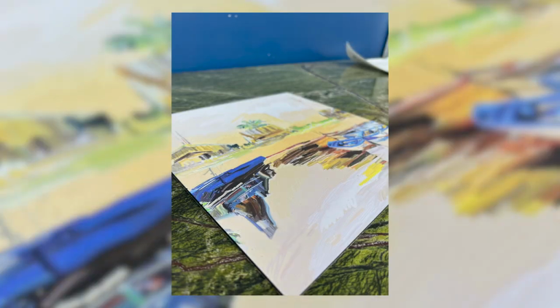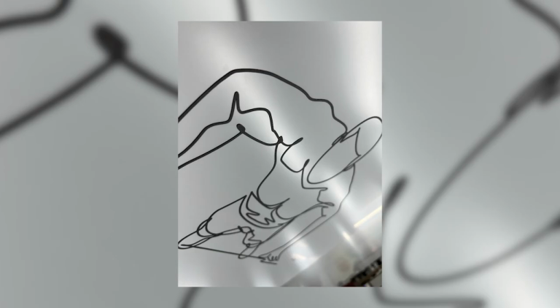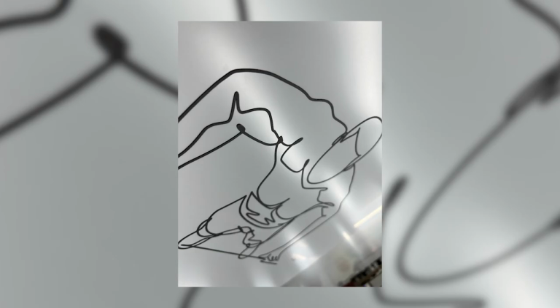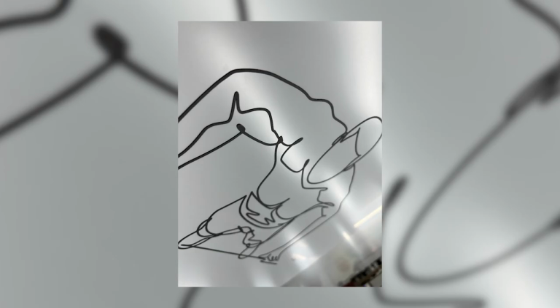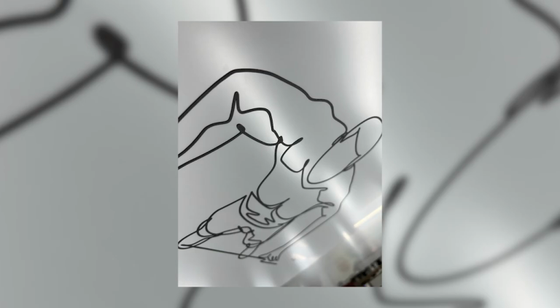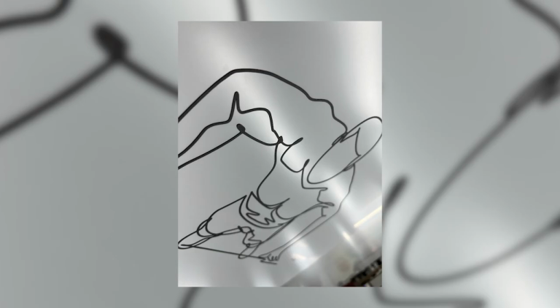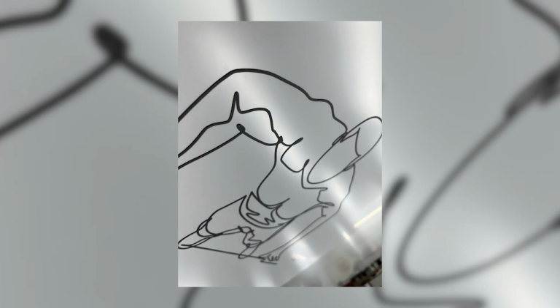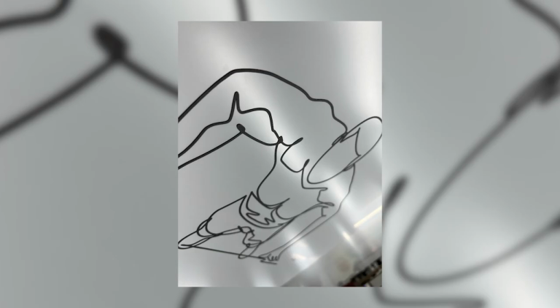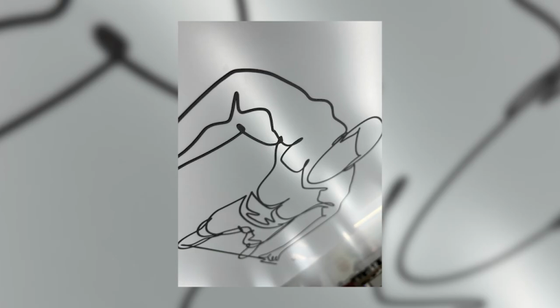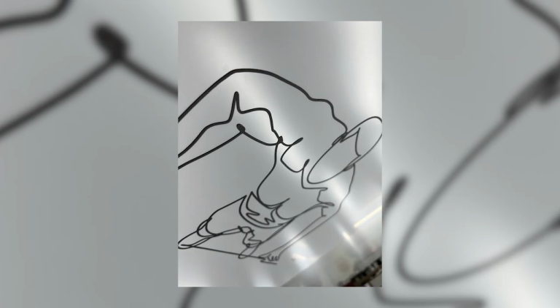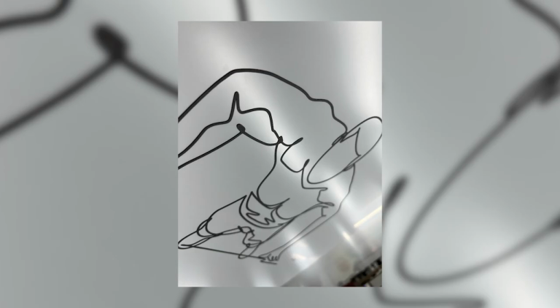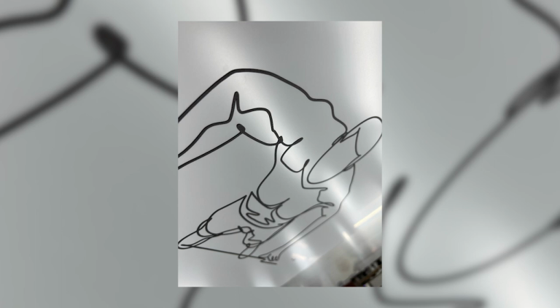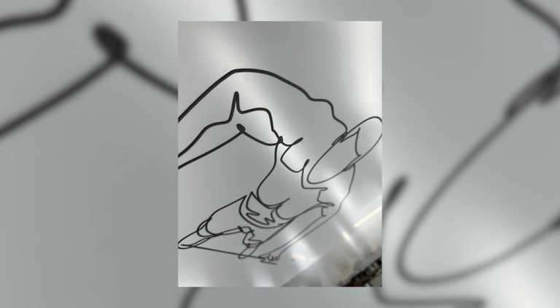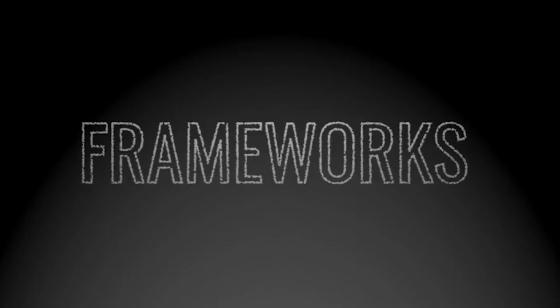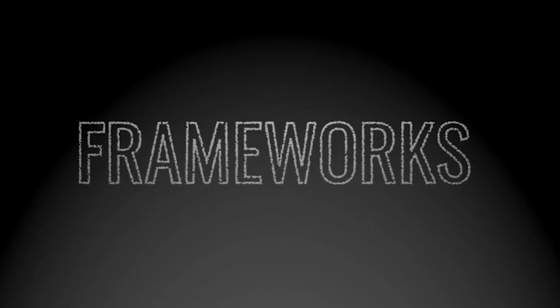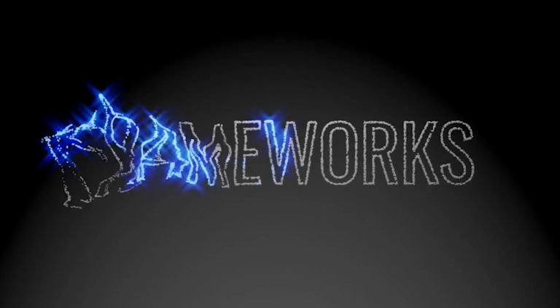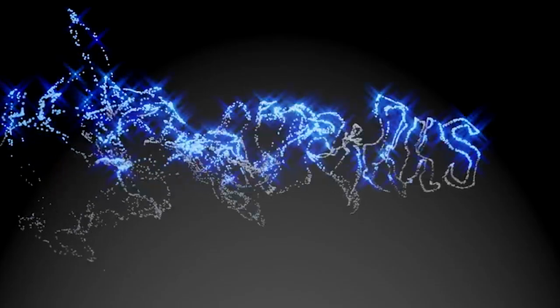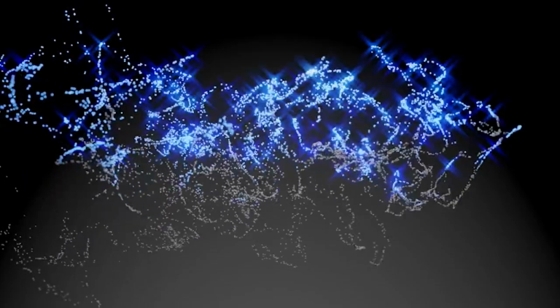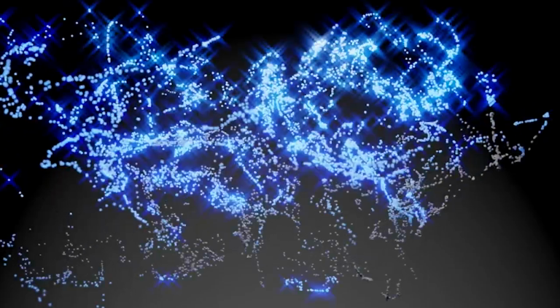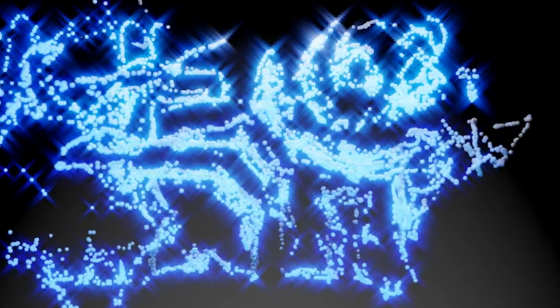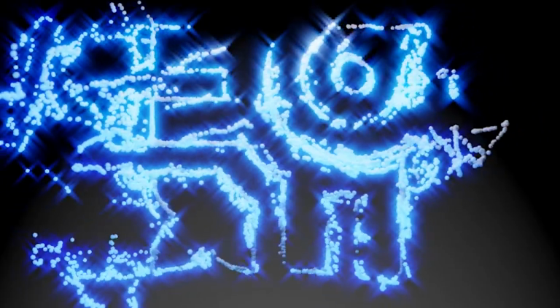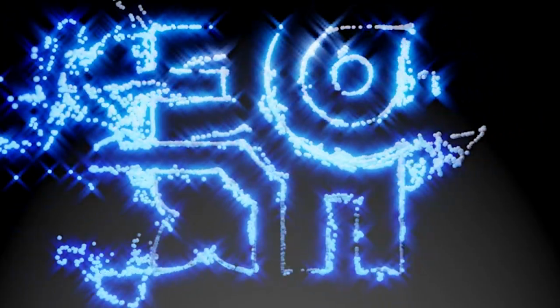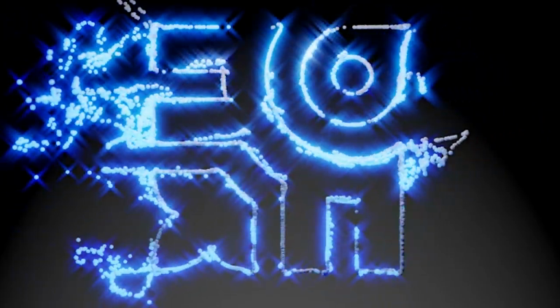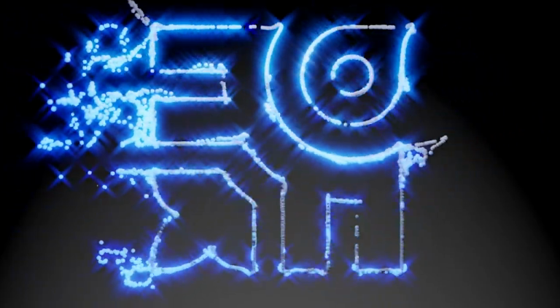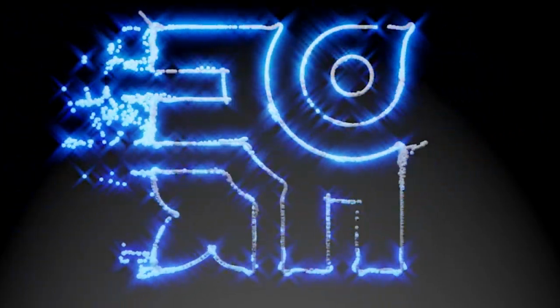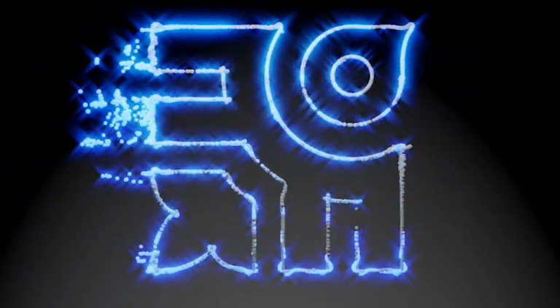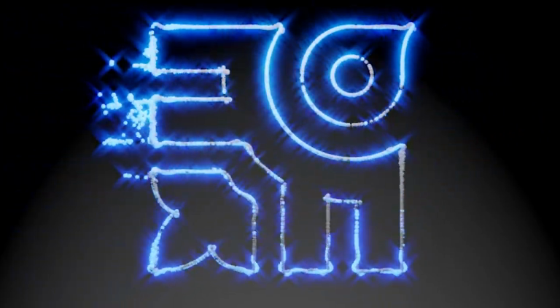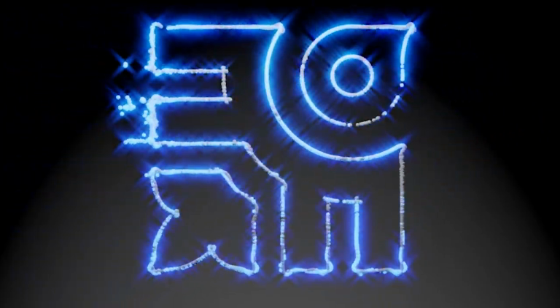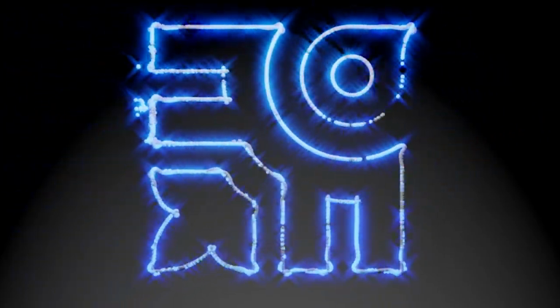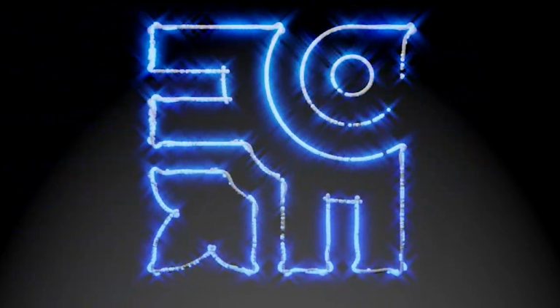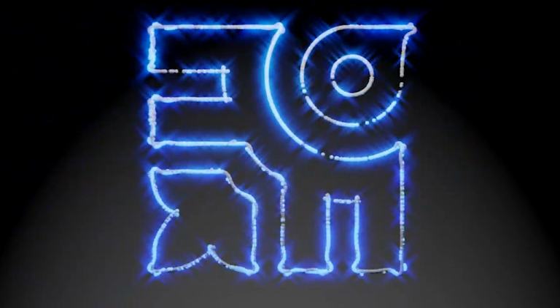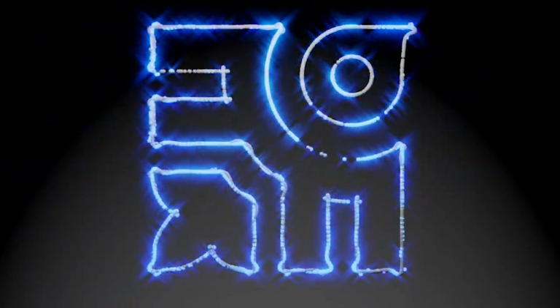Thanks for watching and we'll see you next time. As always, be Limitless. Love Frameworks.